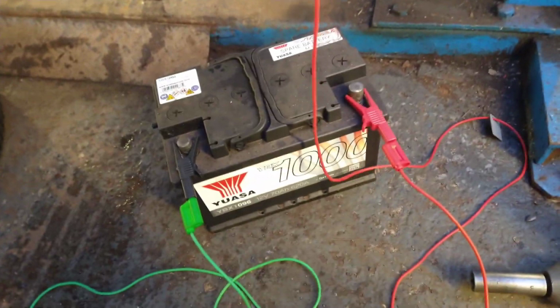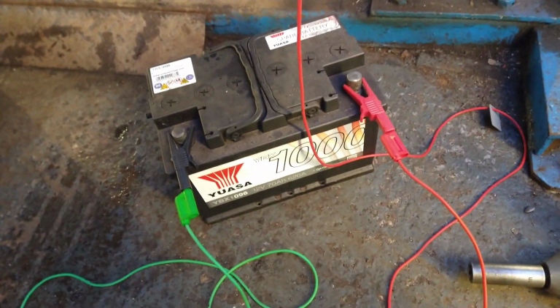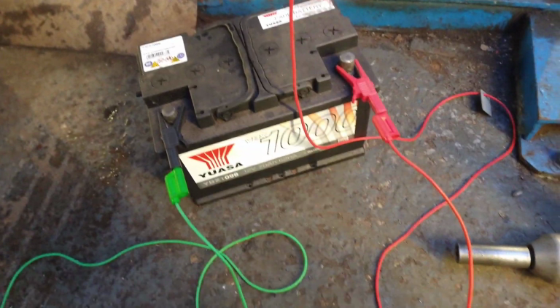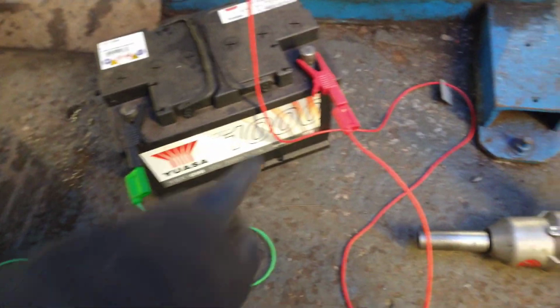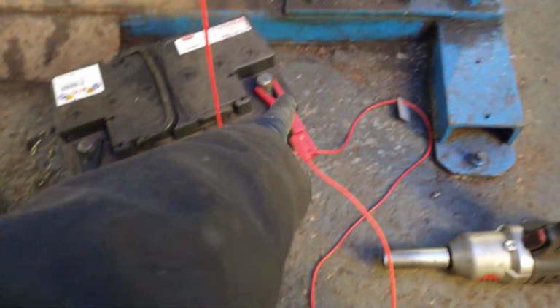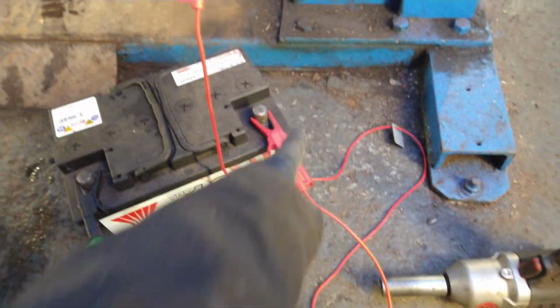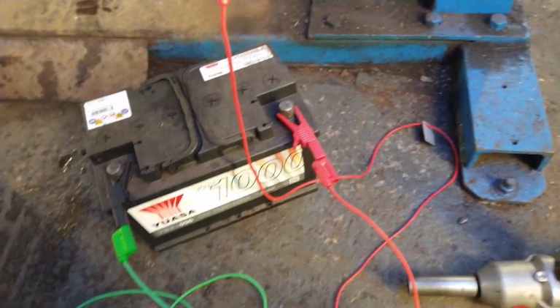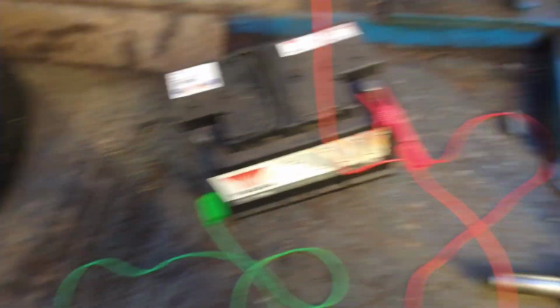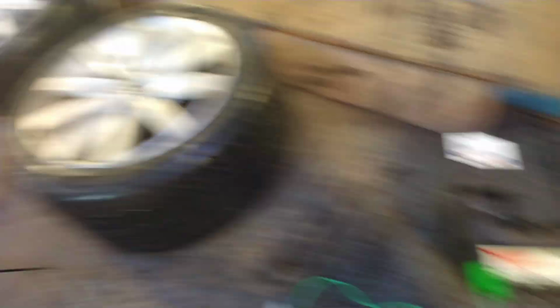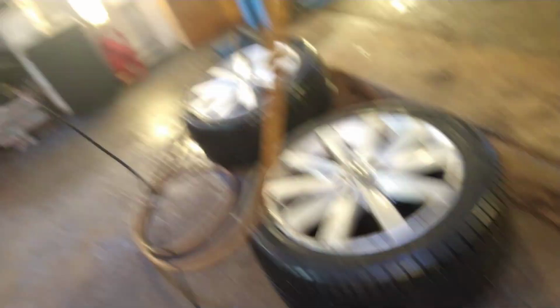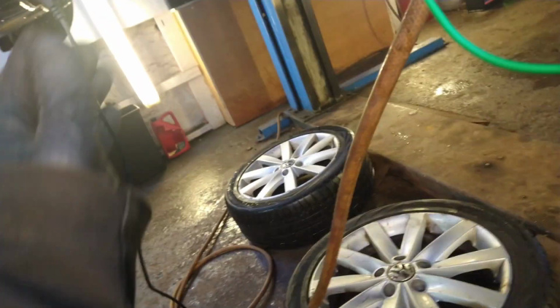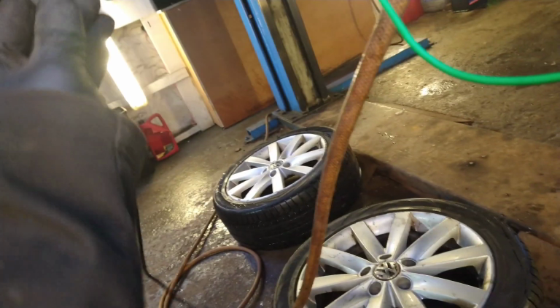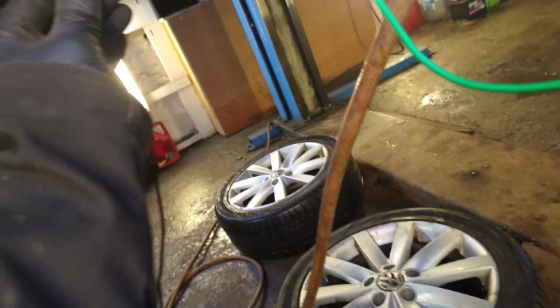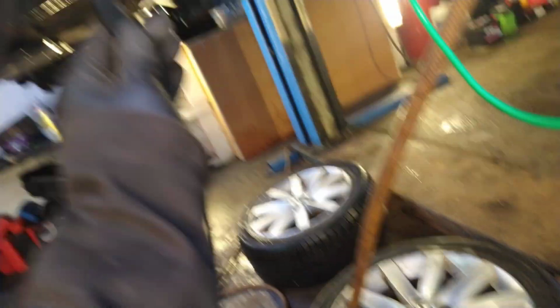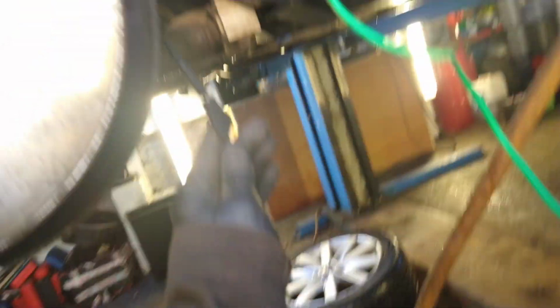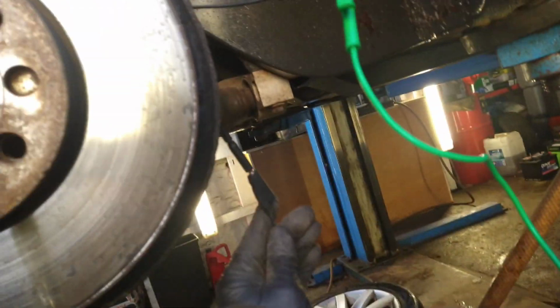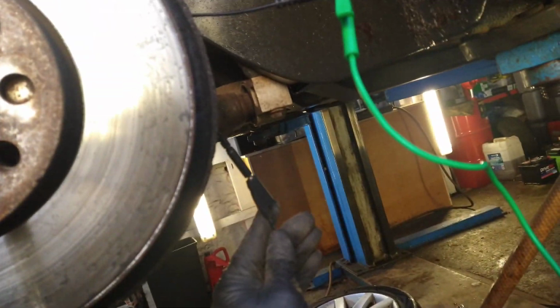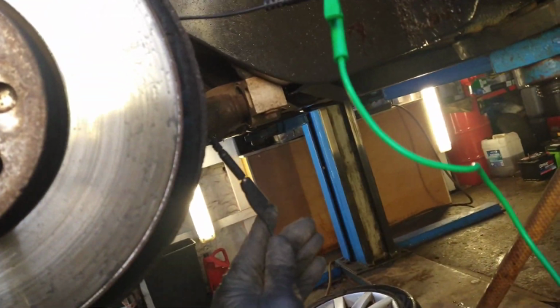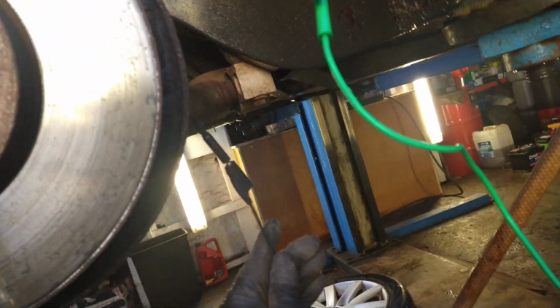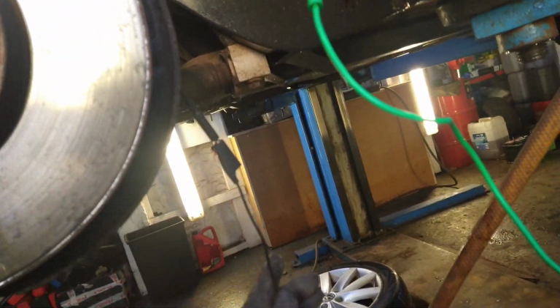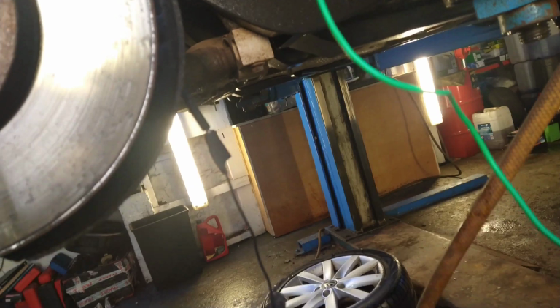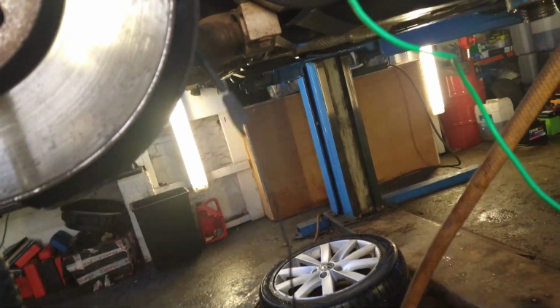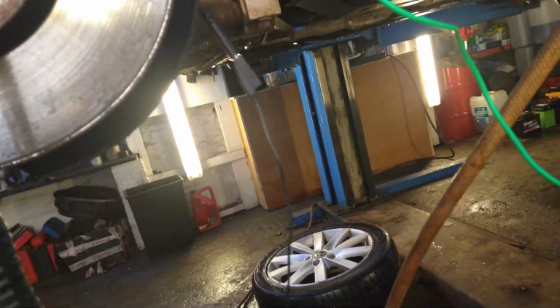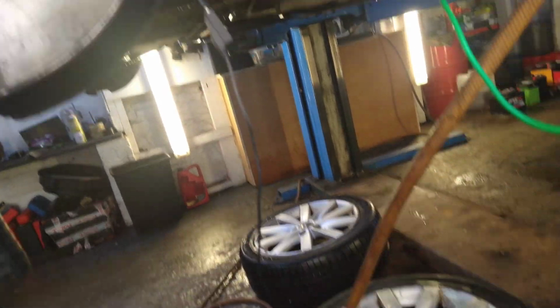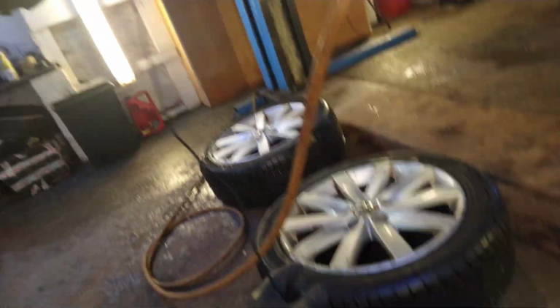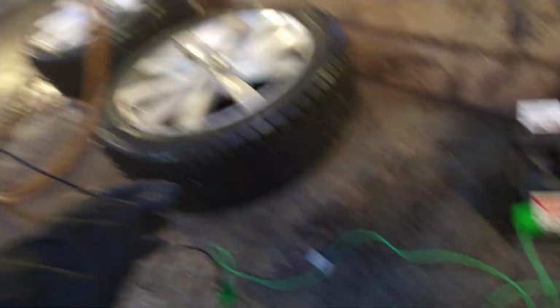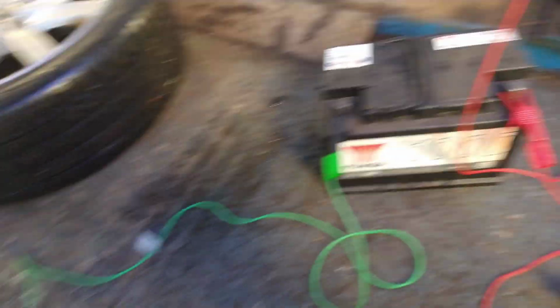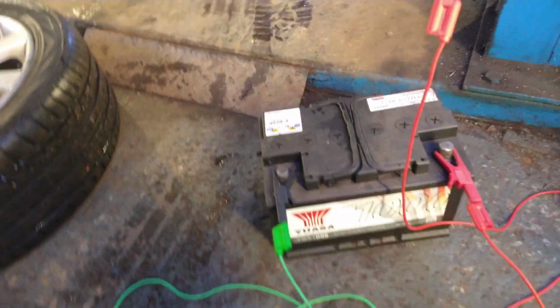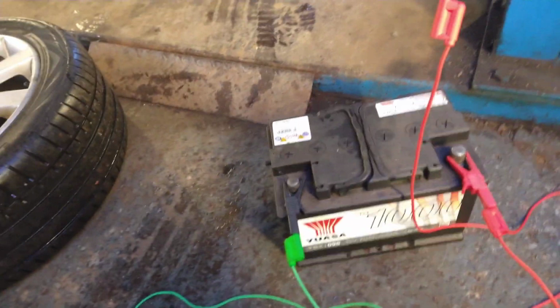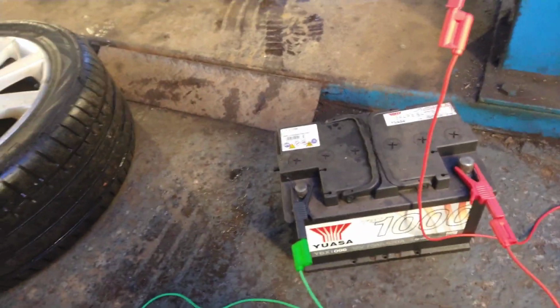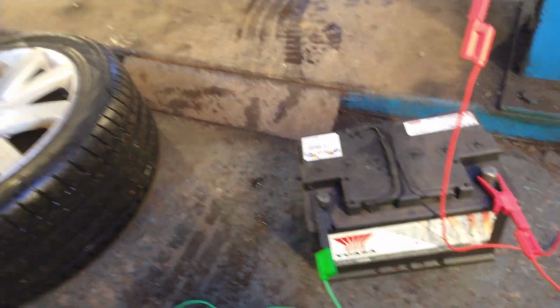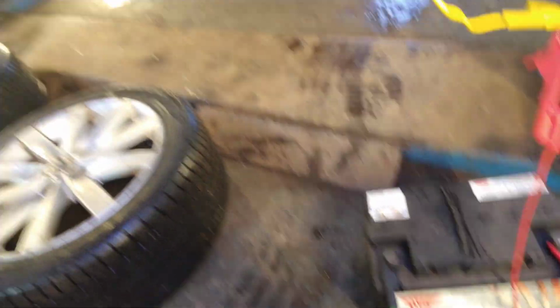So then it goes to the battery, and then the wire that comes out — the sensor on the other wire — is going to the negative.